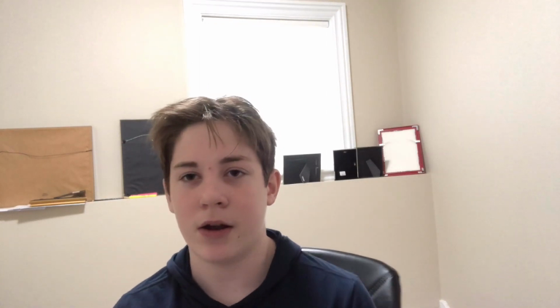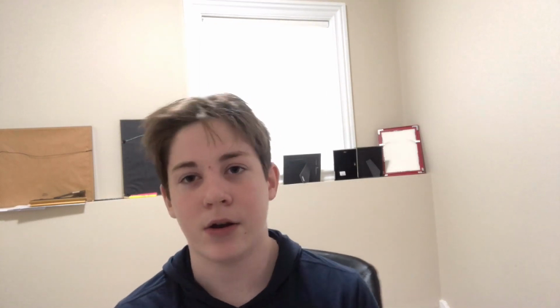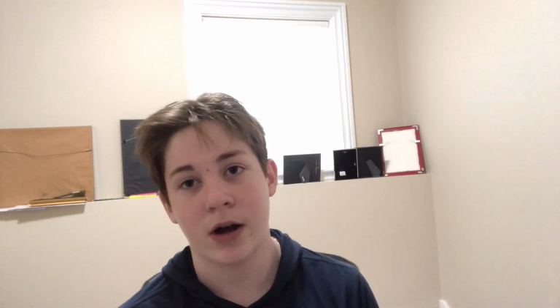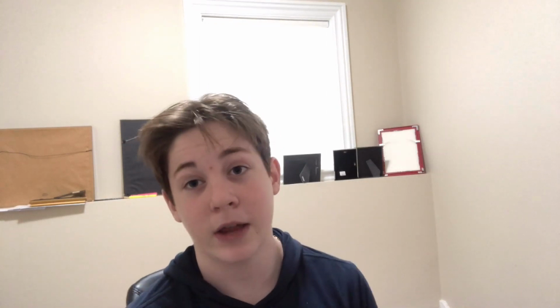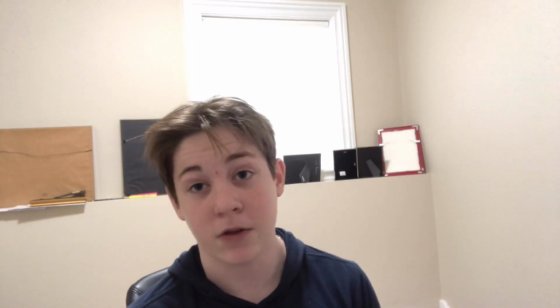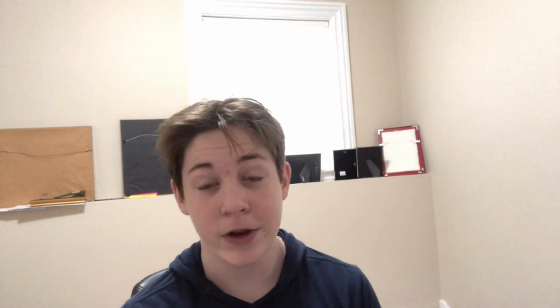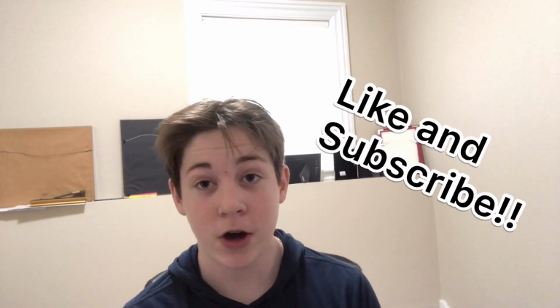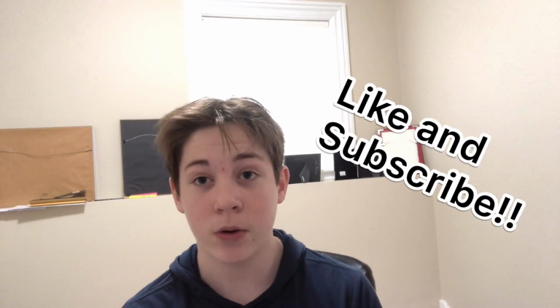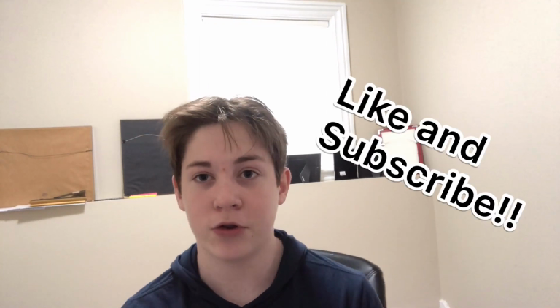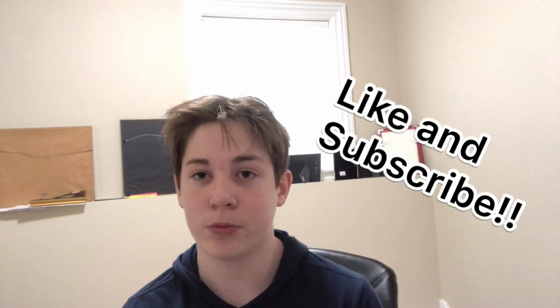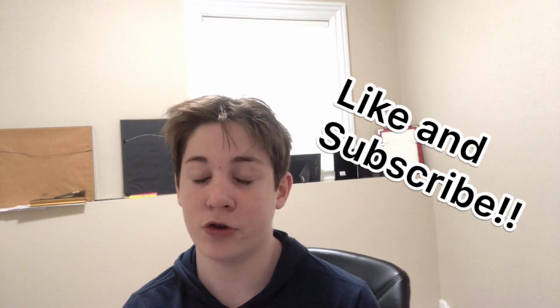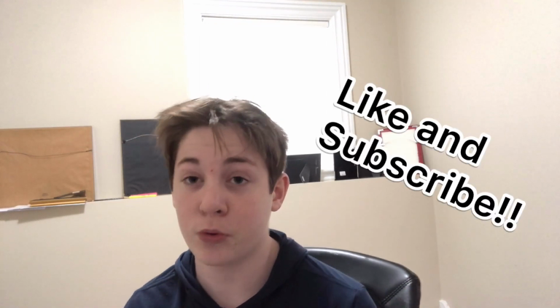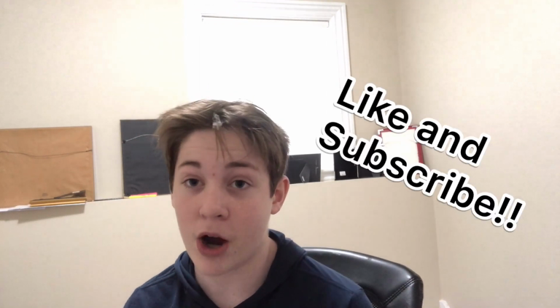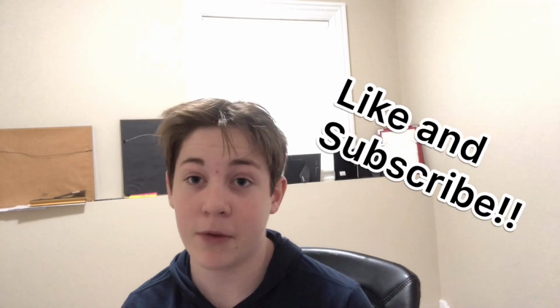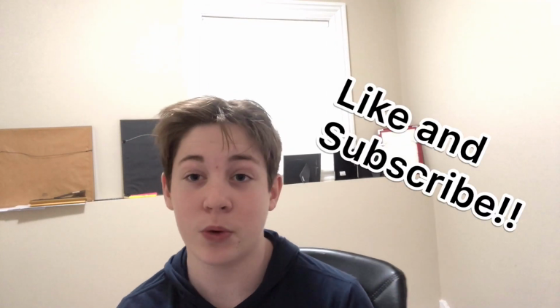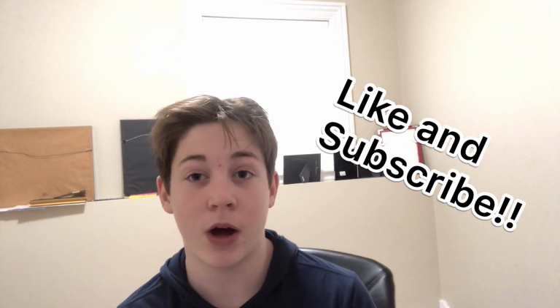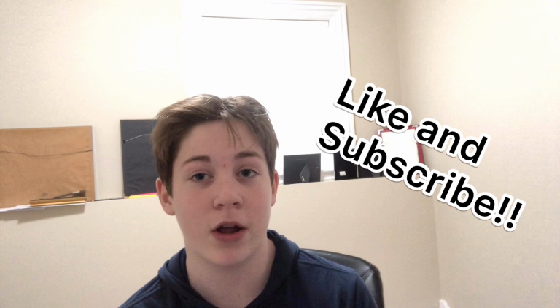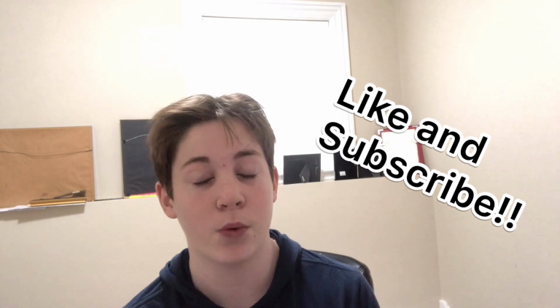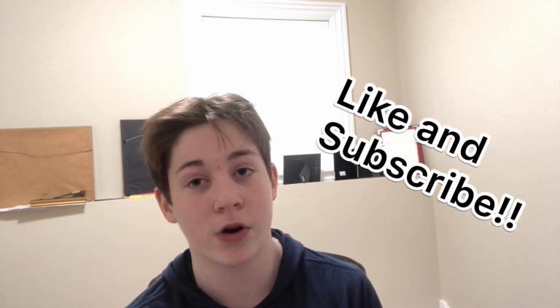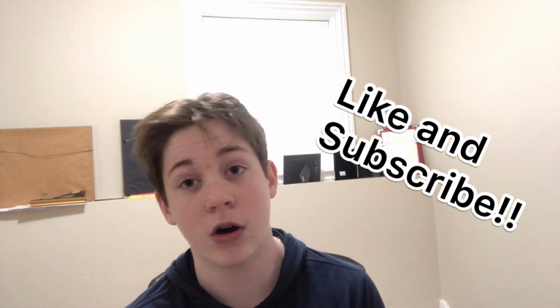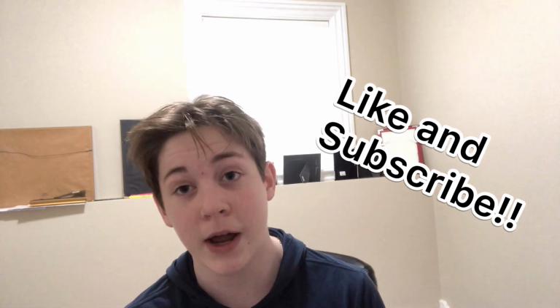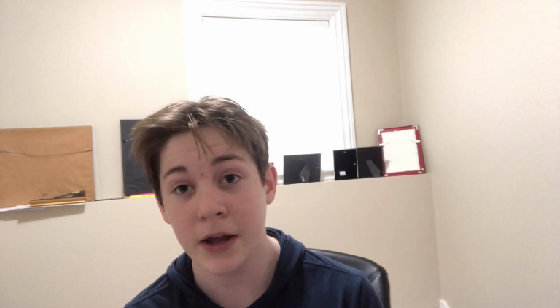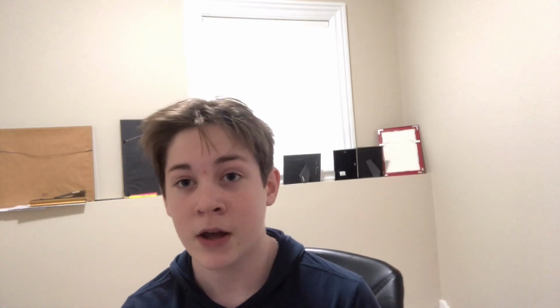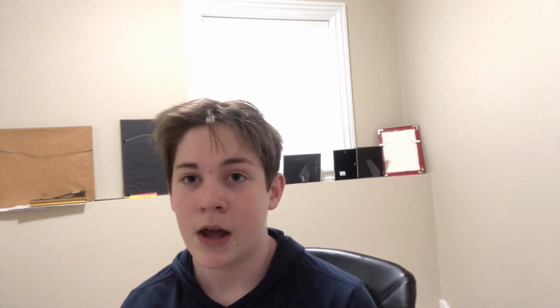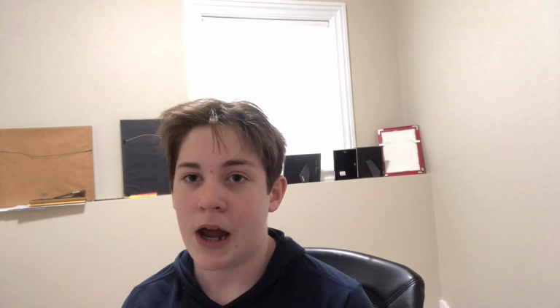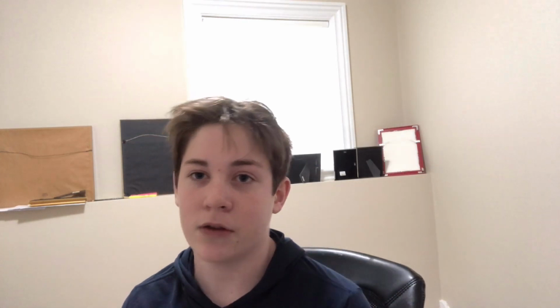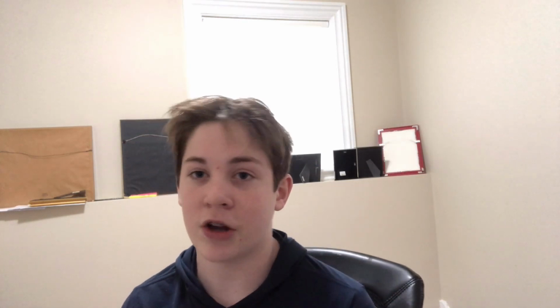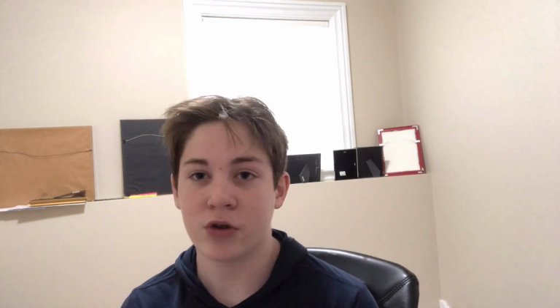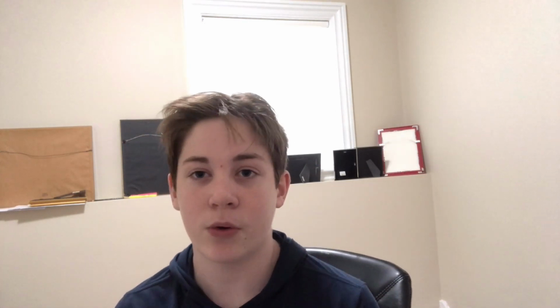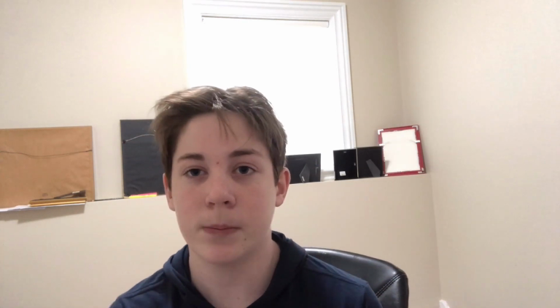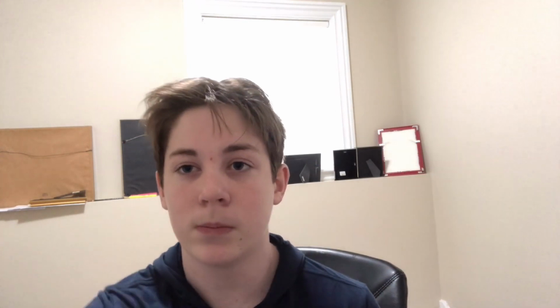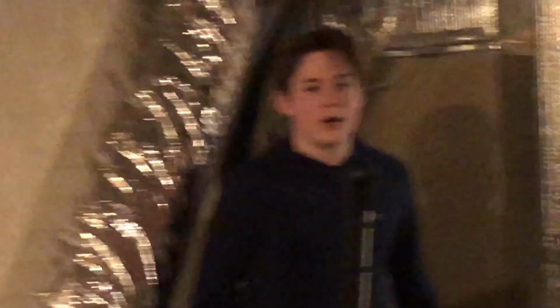Like the video and subscribe if you are not already. And let's get straight into it.